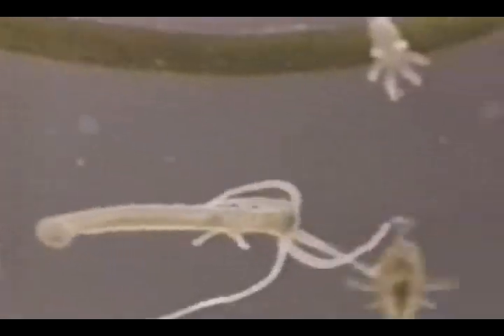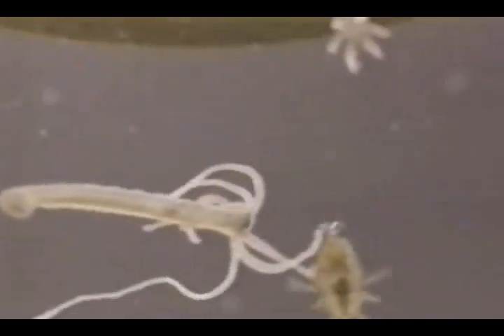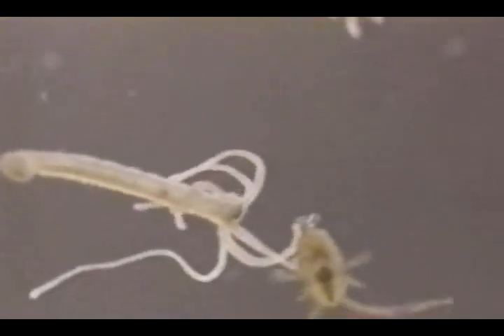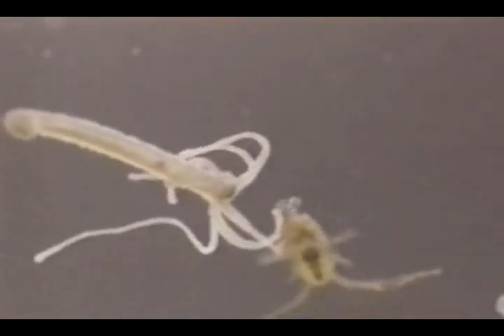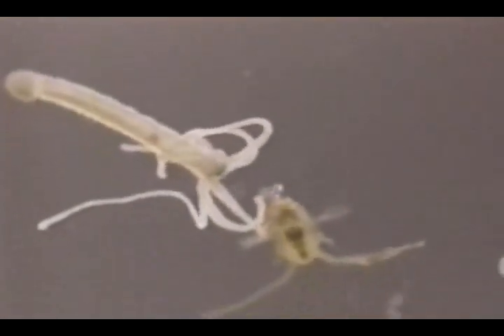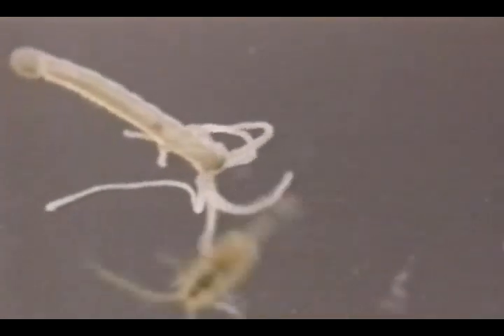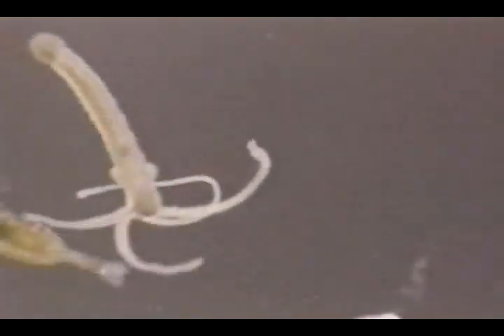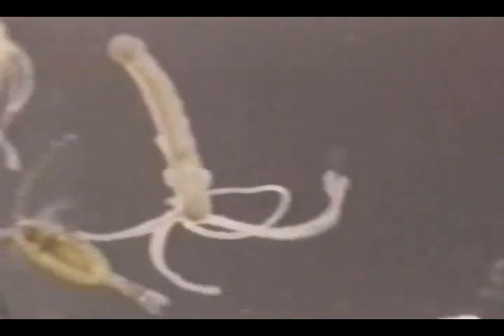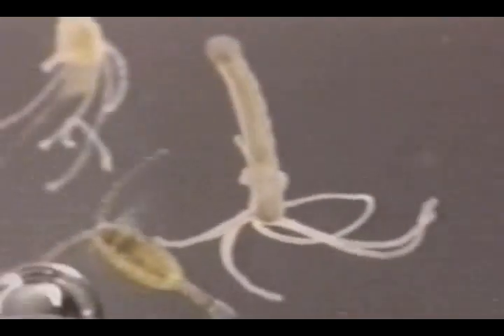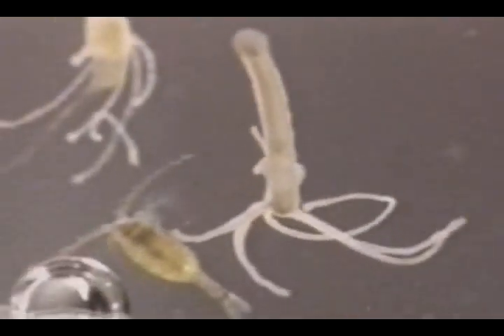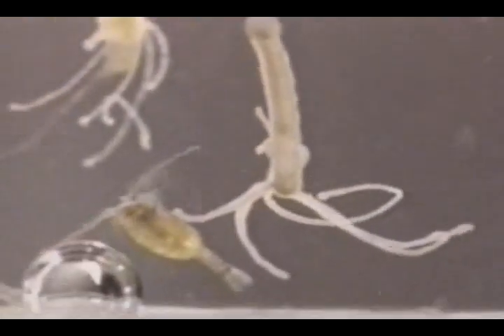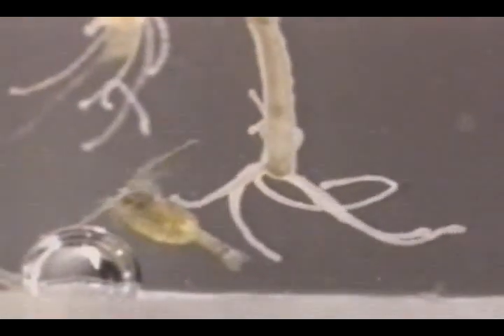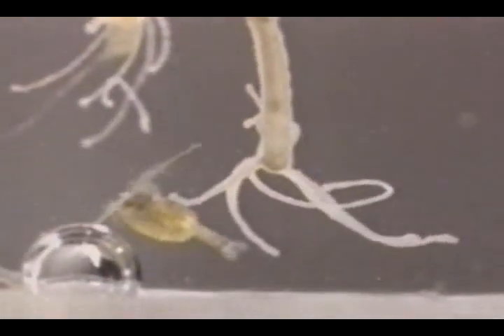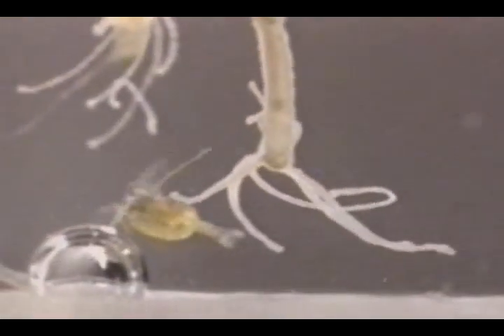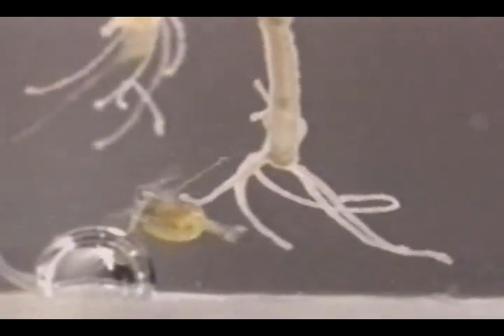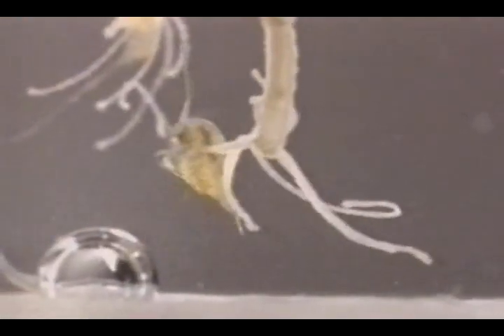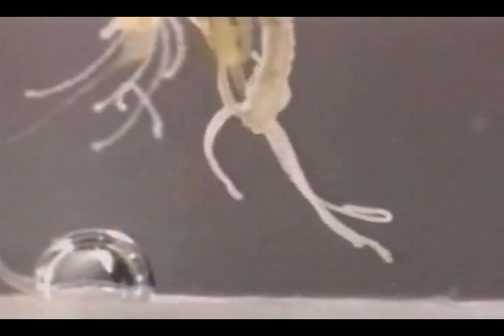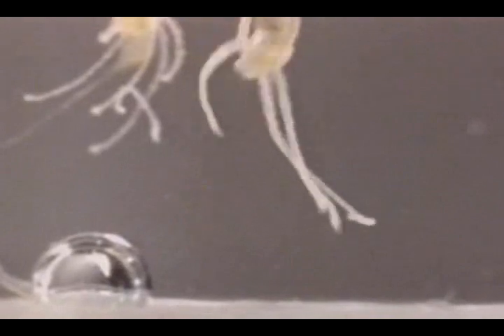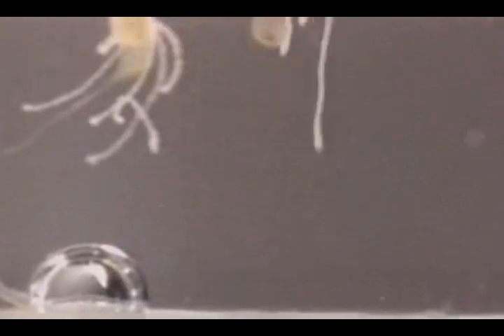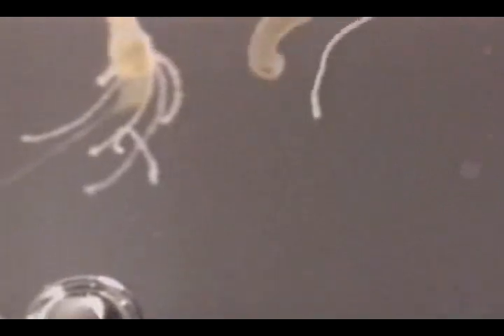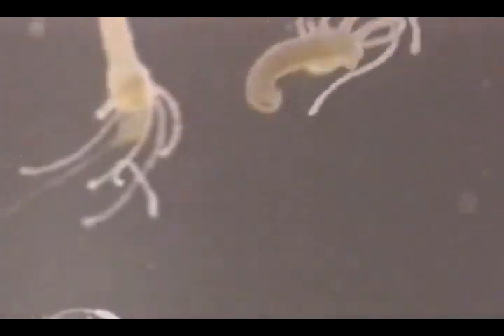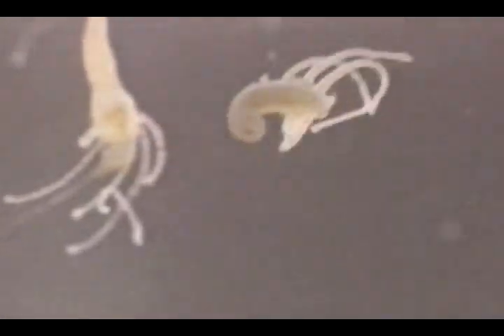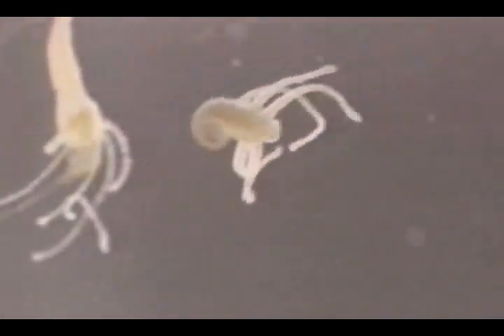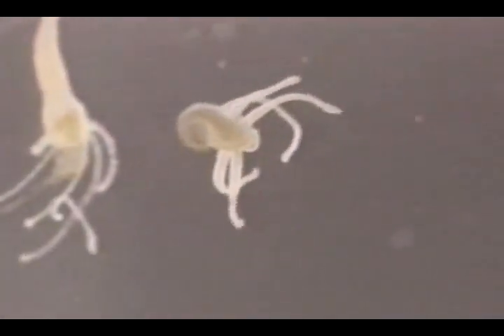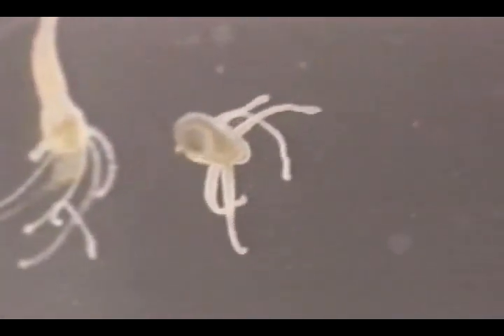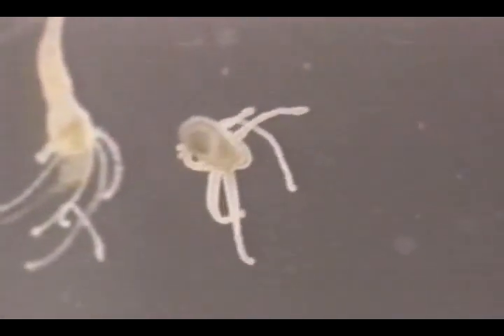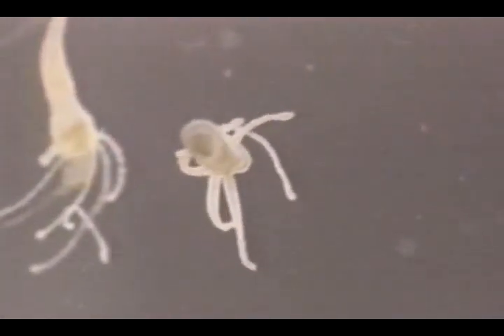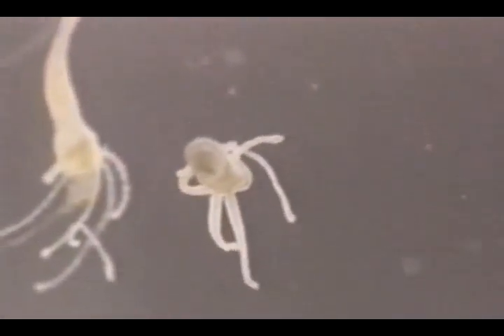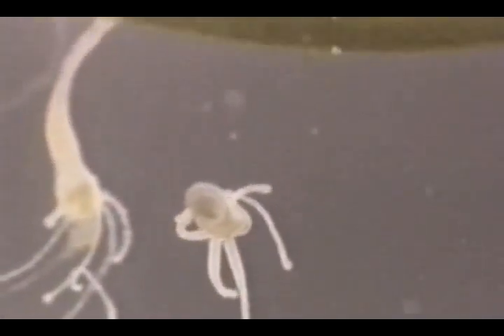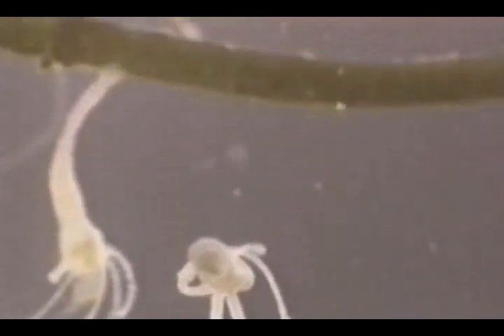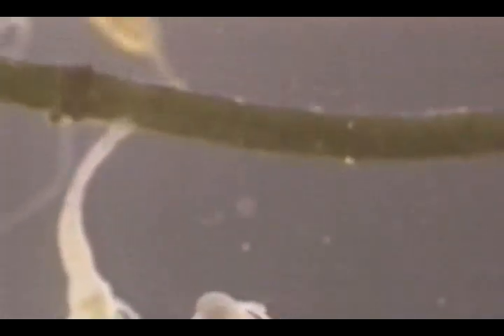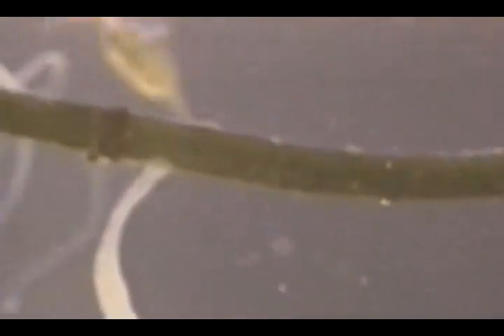Copepods are powerful swimmers and can sometimes break free, but this one's luck runs out almost at once.